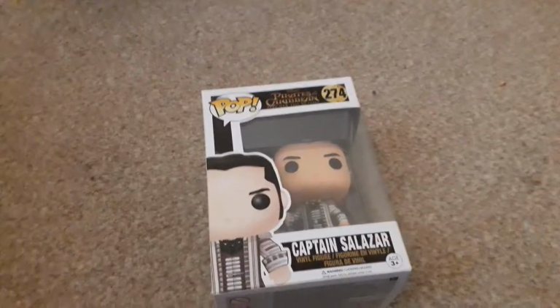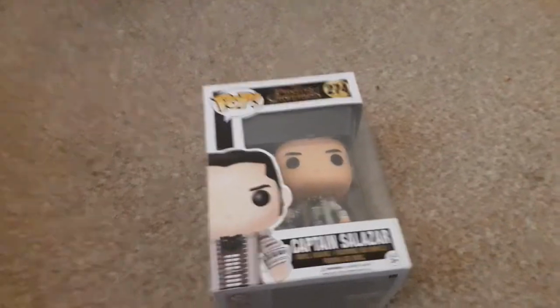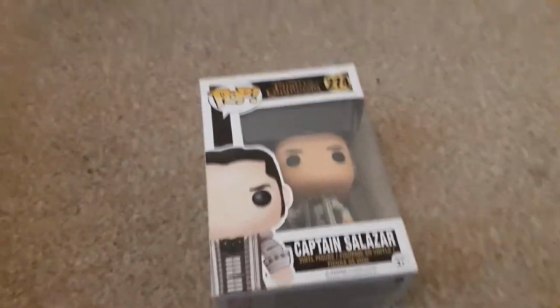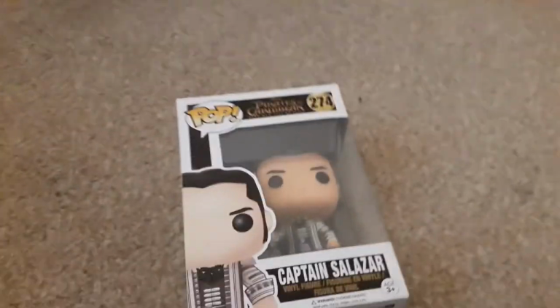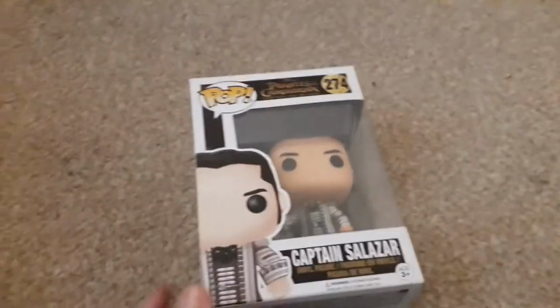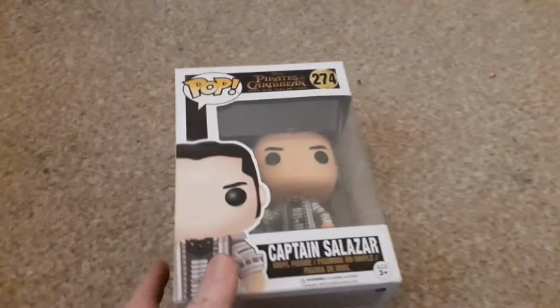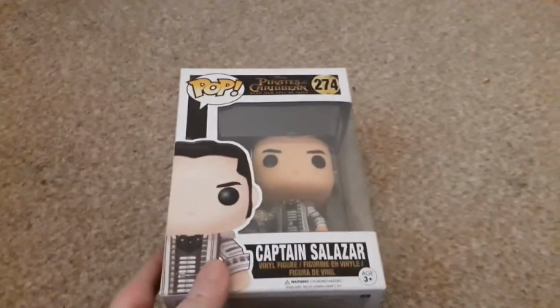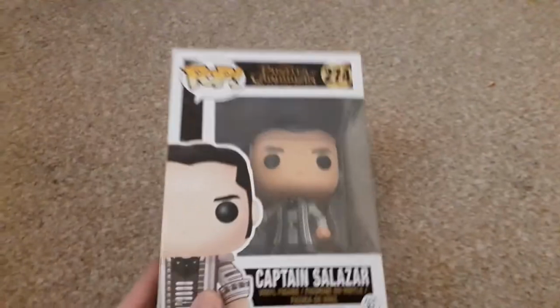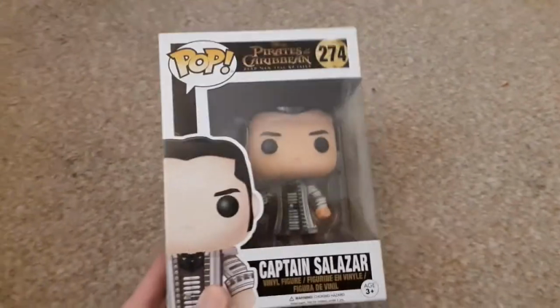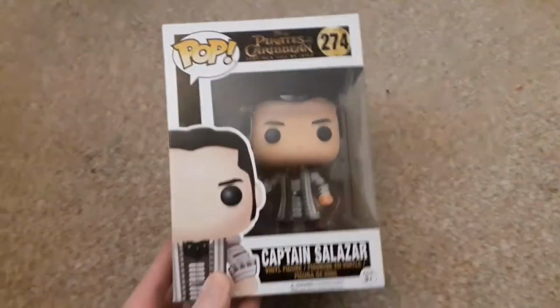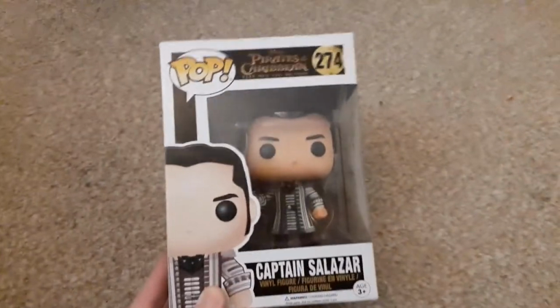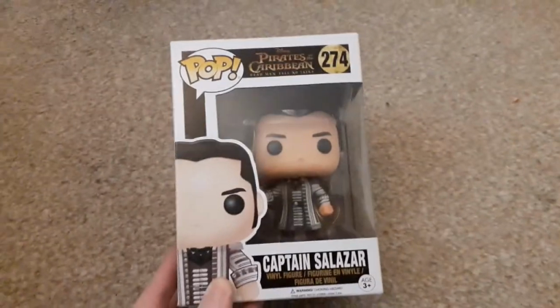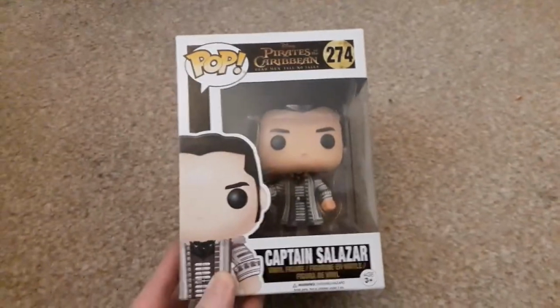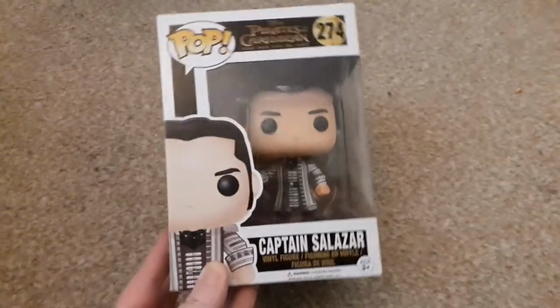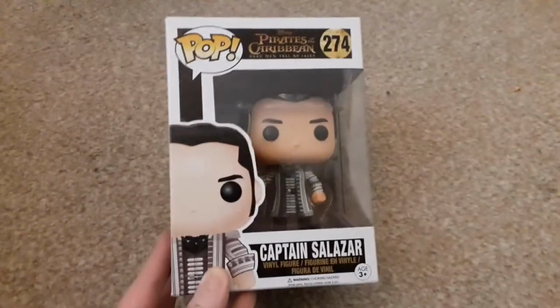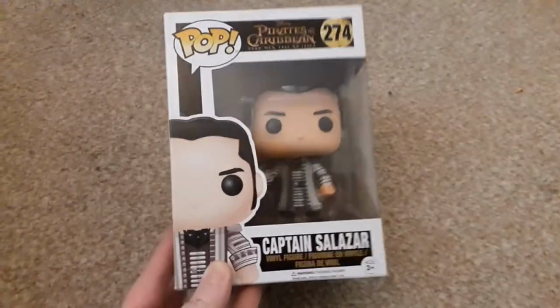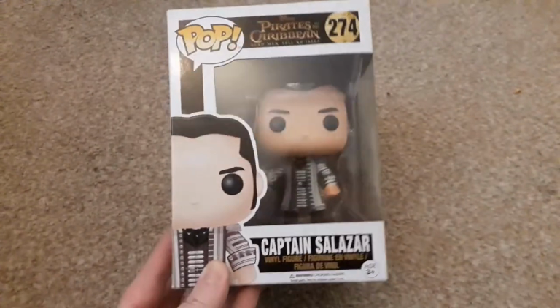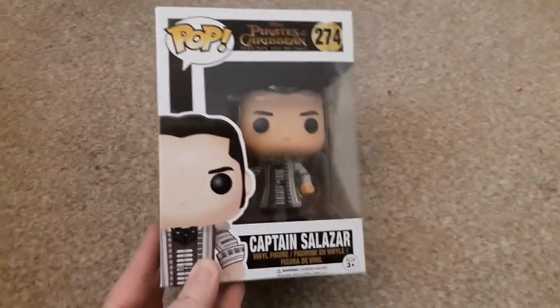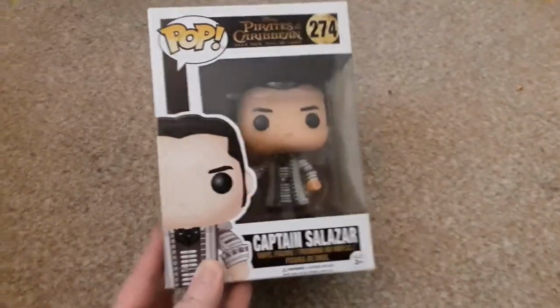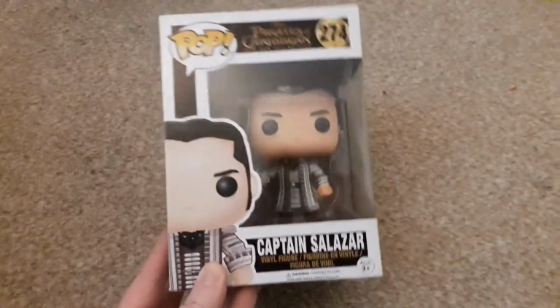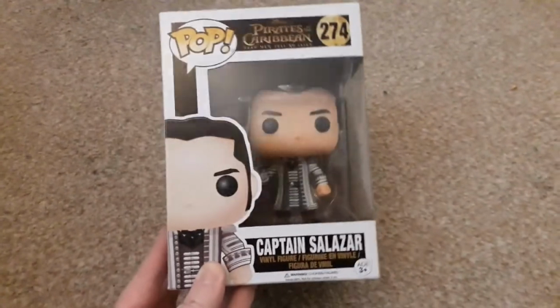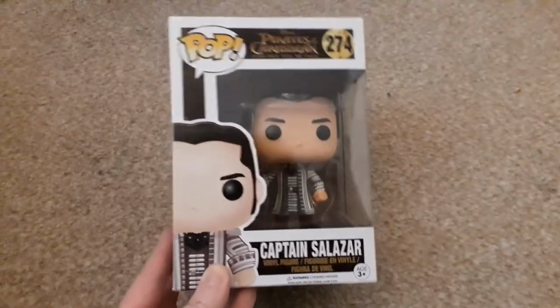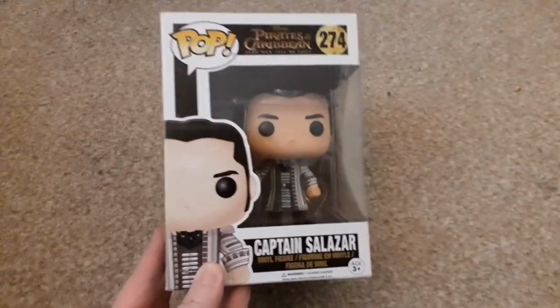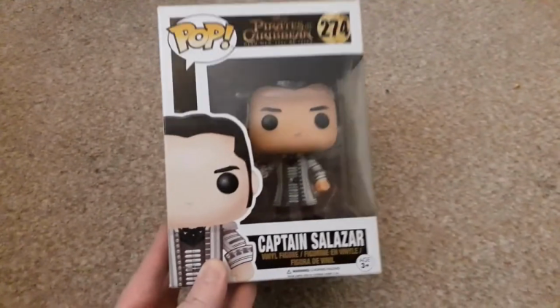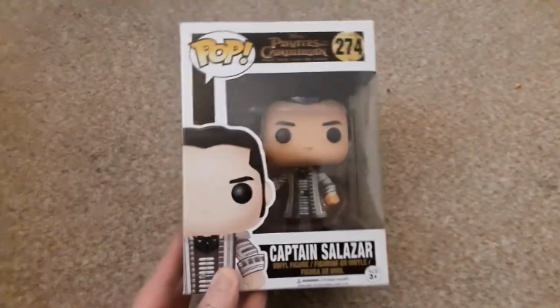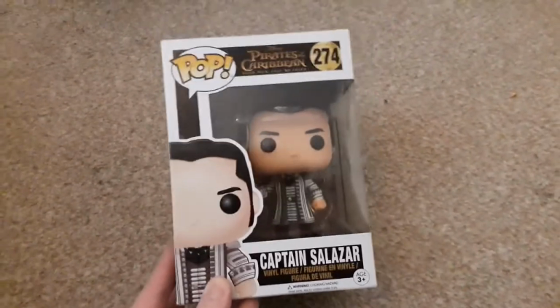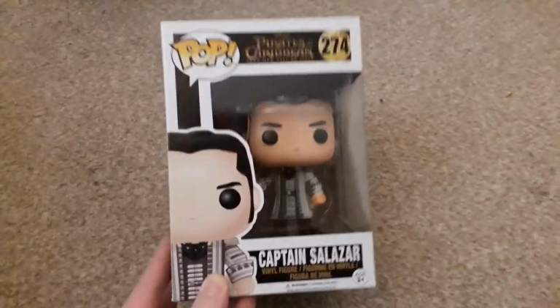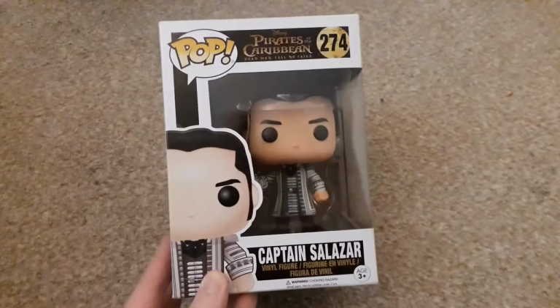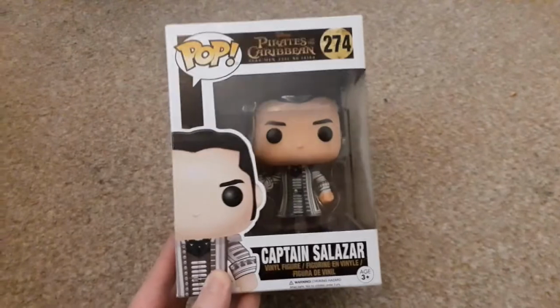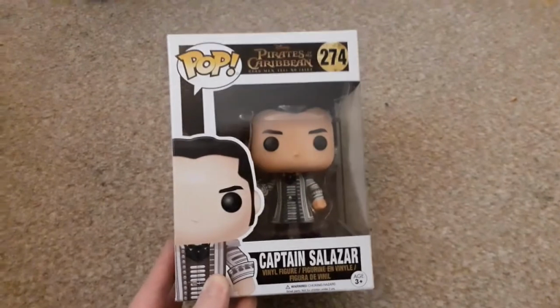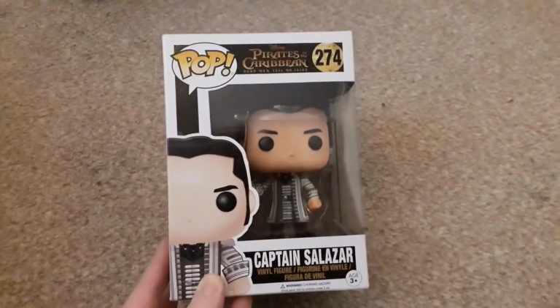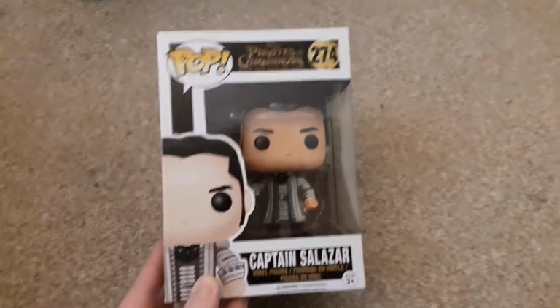Moving on to Pirates of the Caribbean — I got one Pirates of the Caribbean Funko Pop this year and it is Captain Salazar. This is my first Pirates Funko Pop.